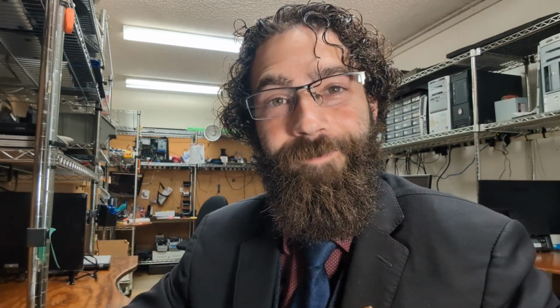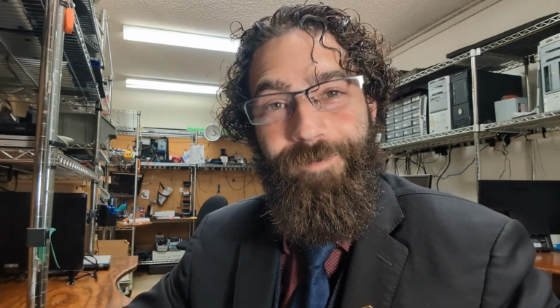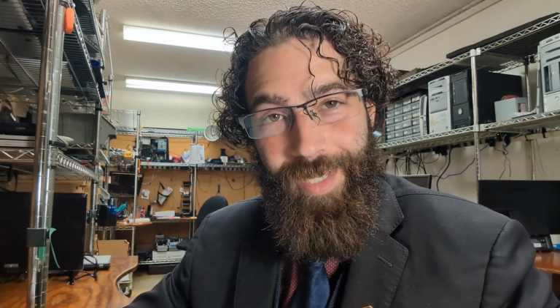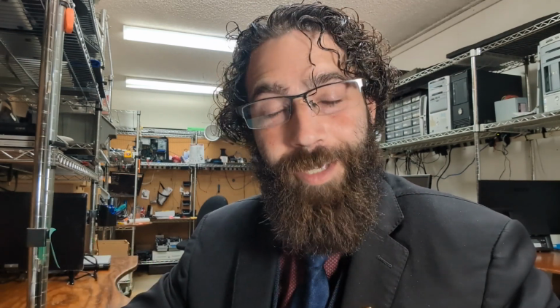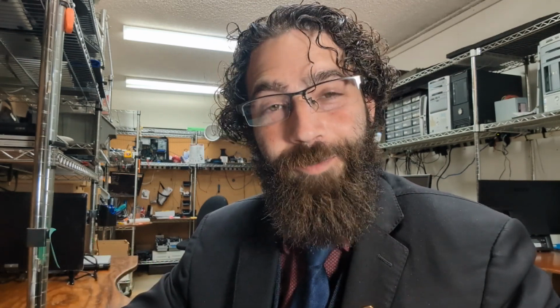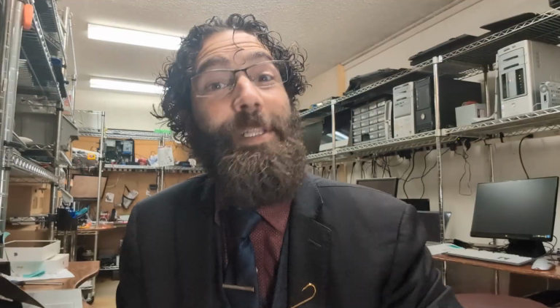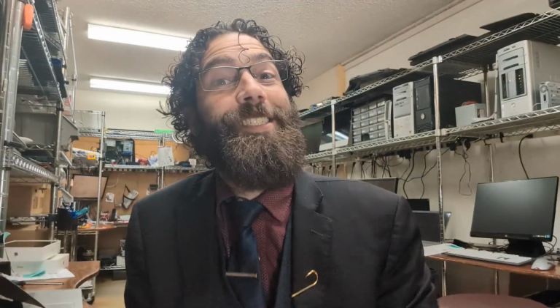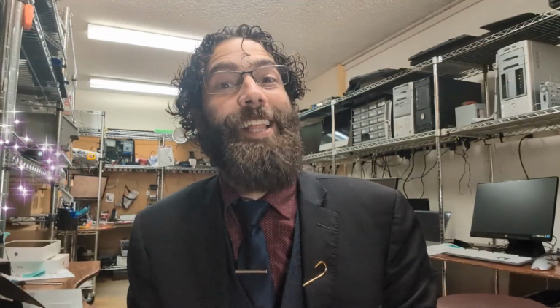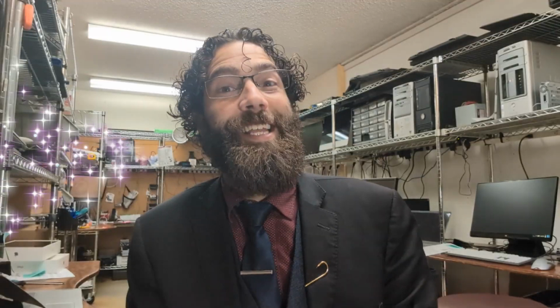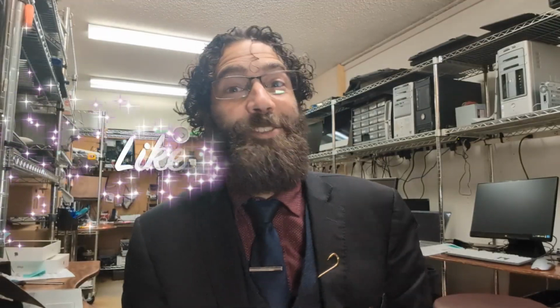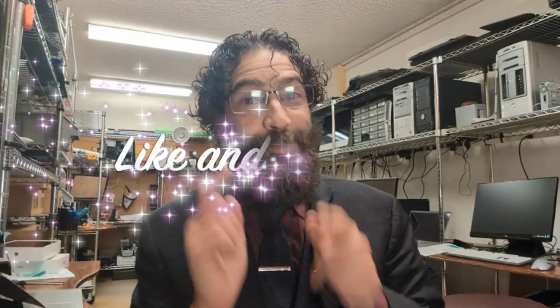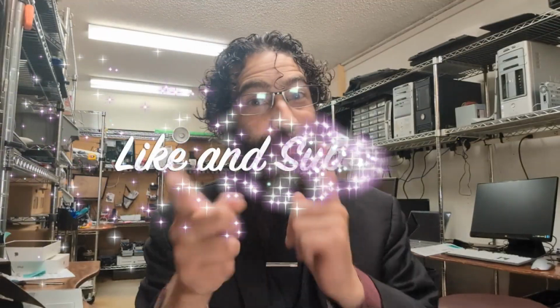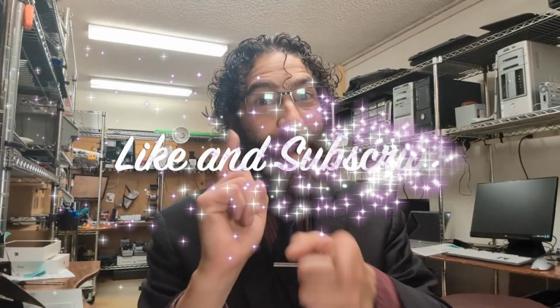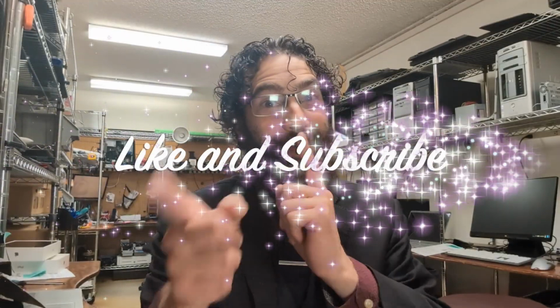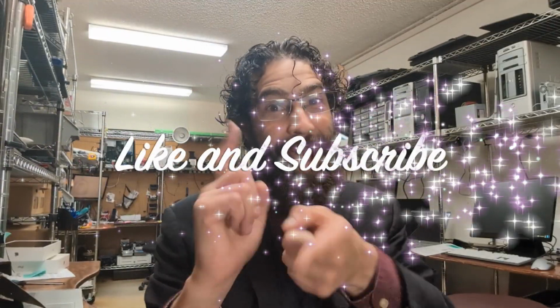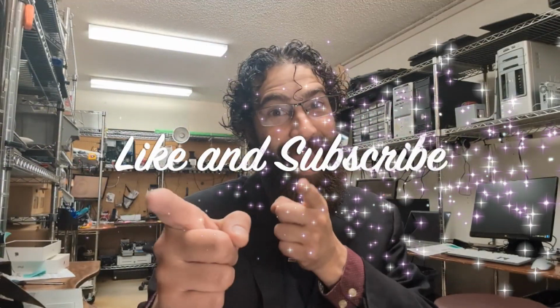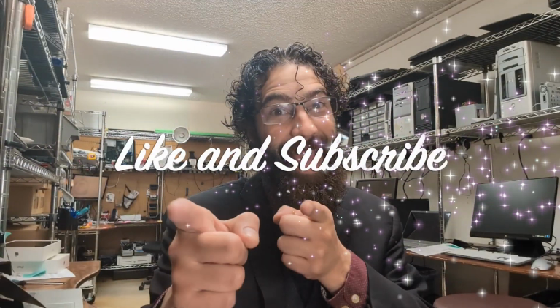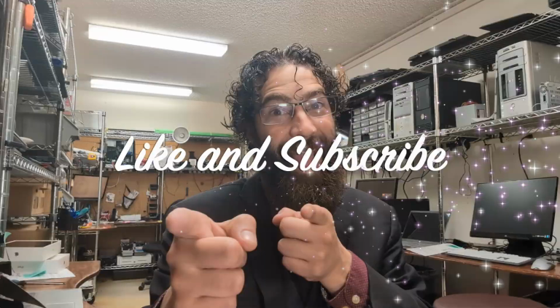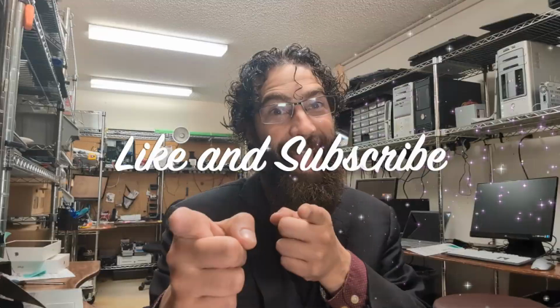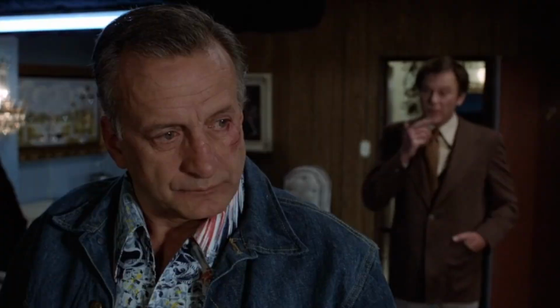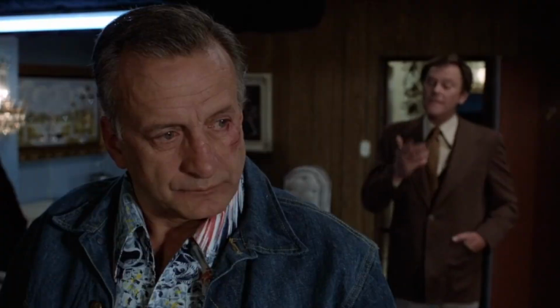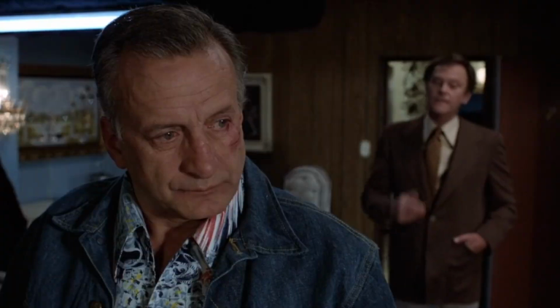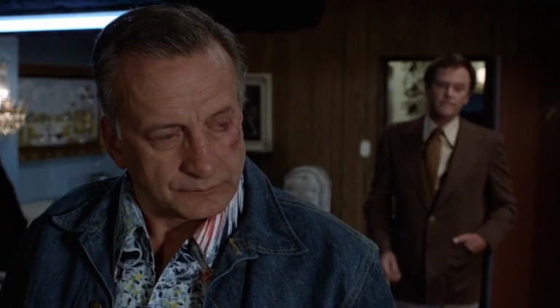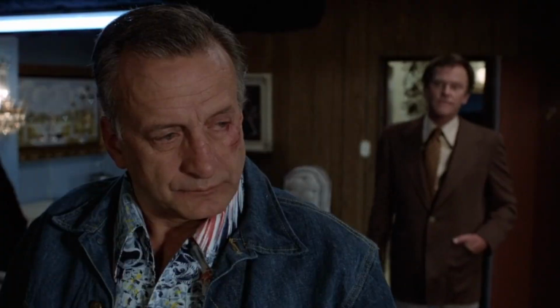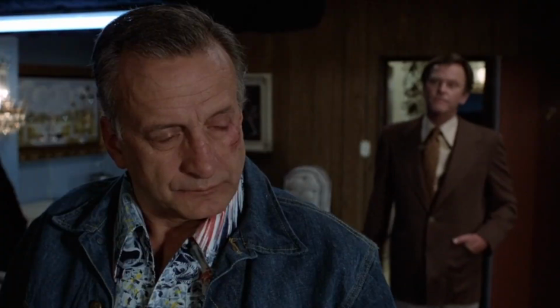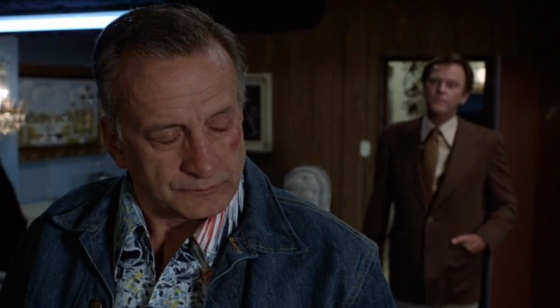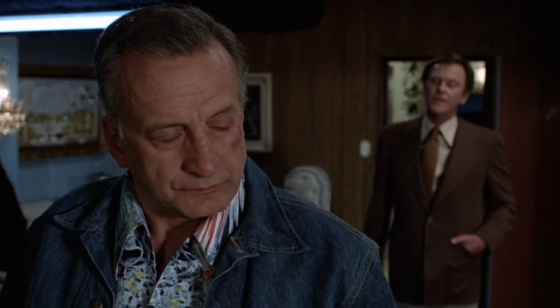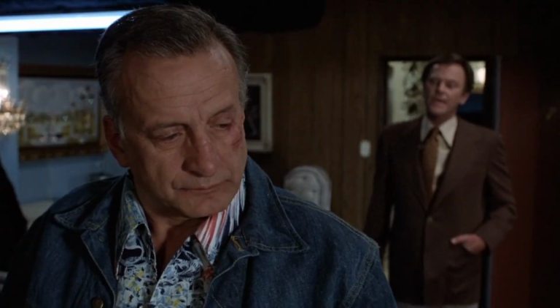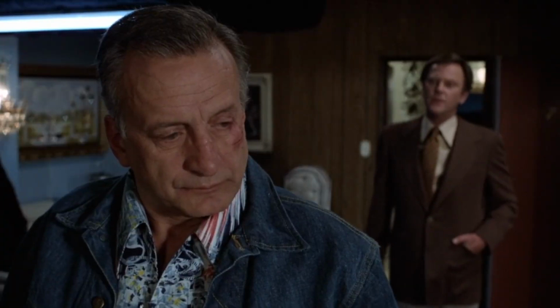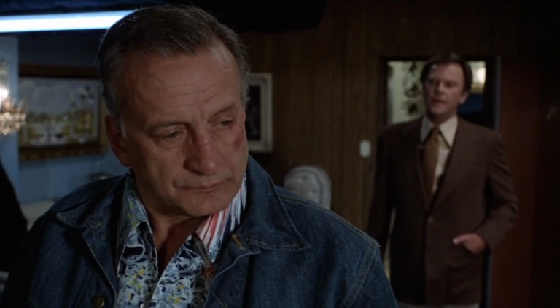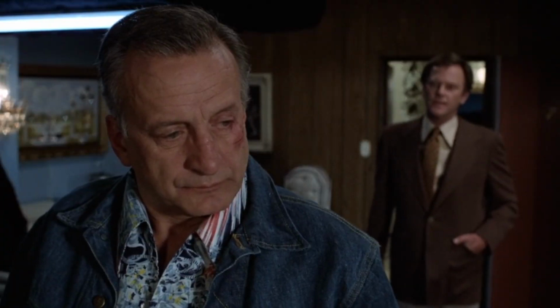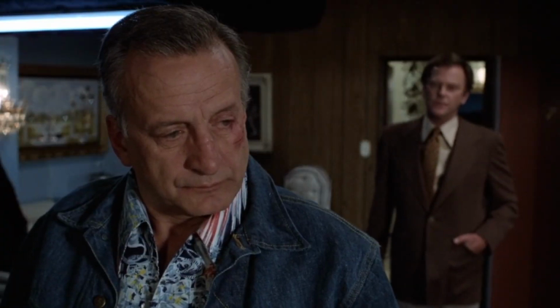Thank you. Please like and subscribe. We care about you.